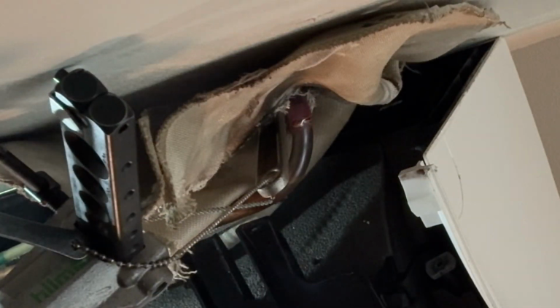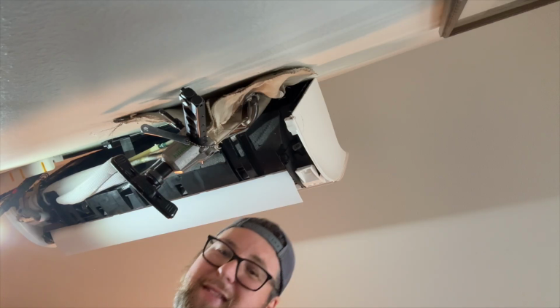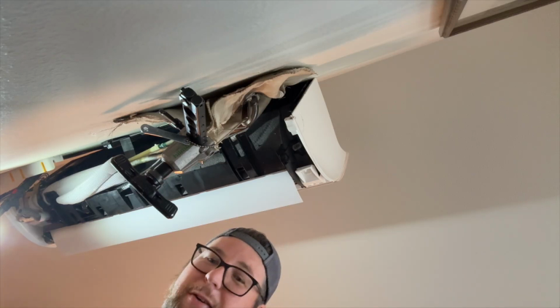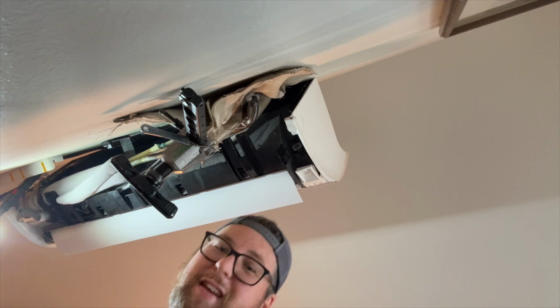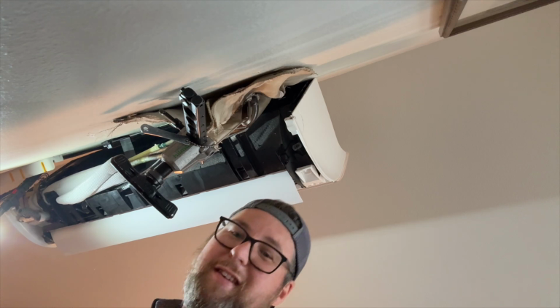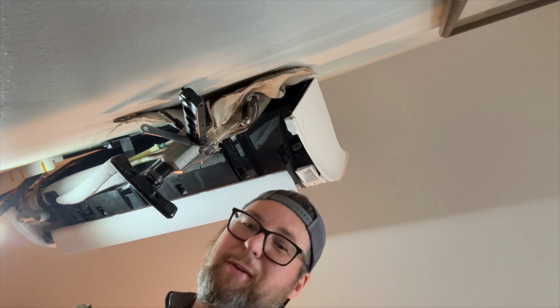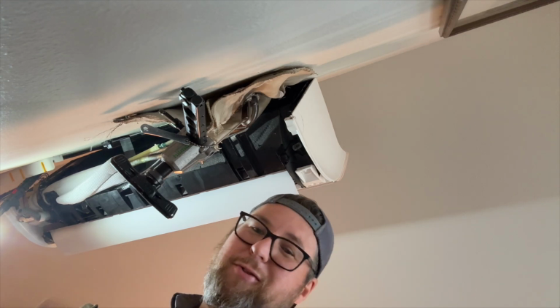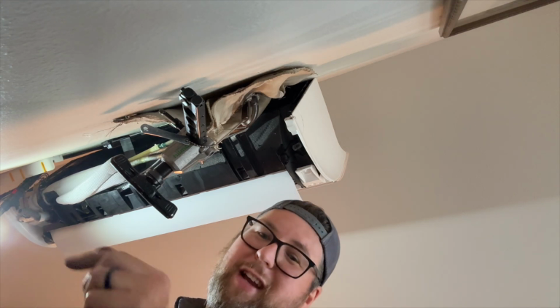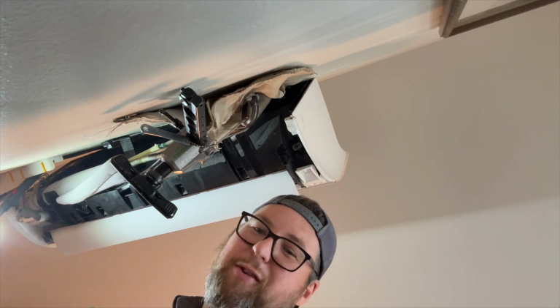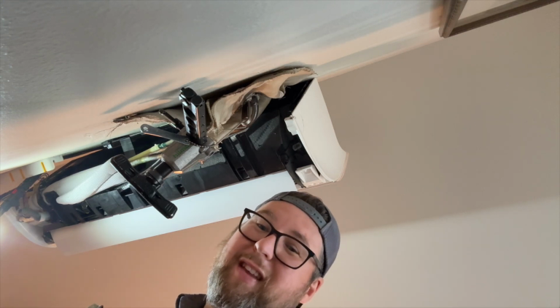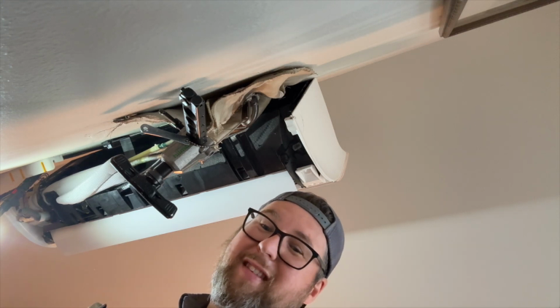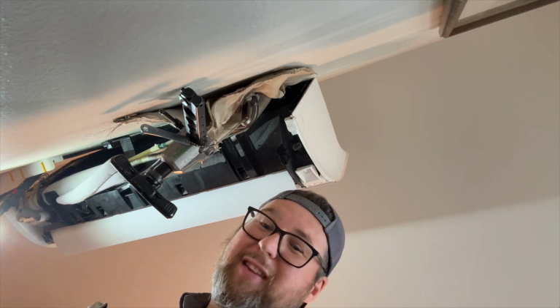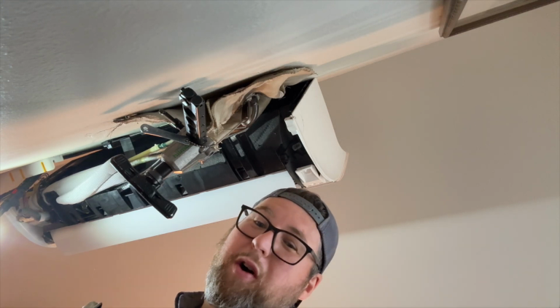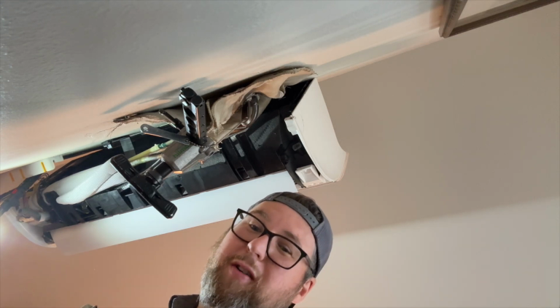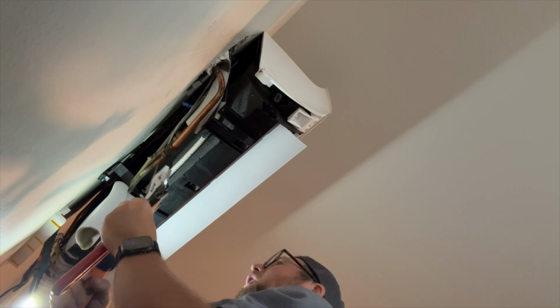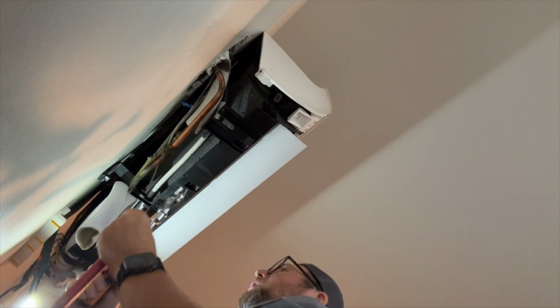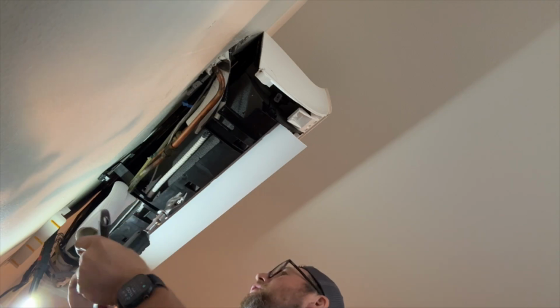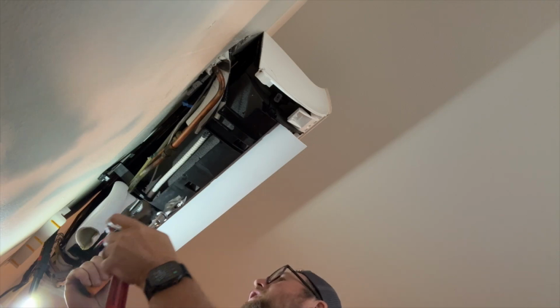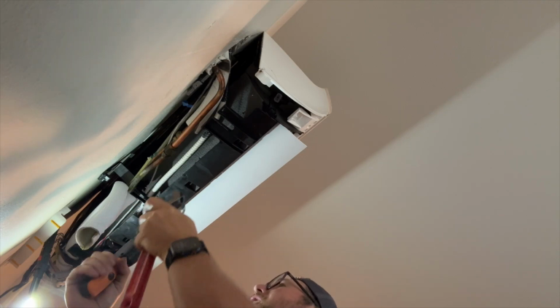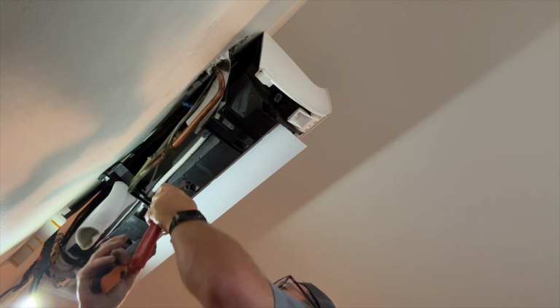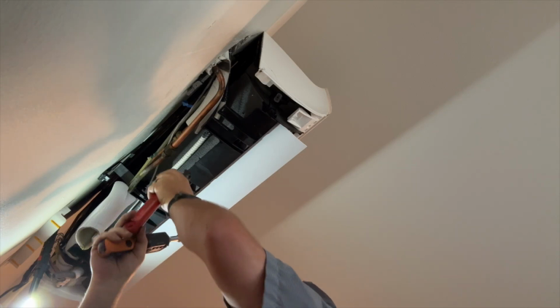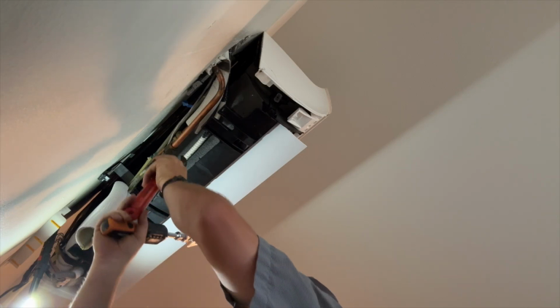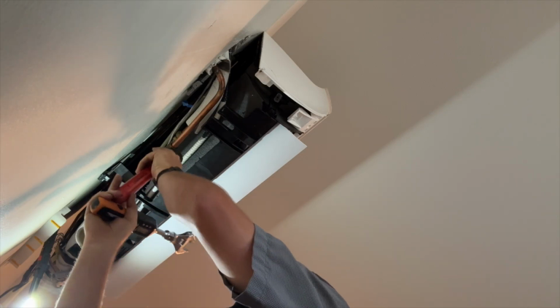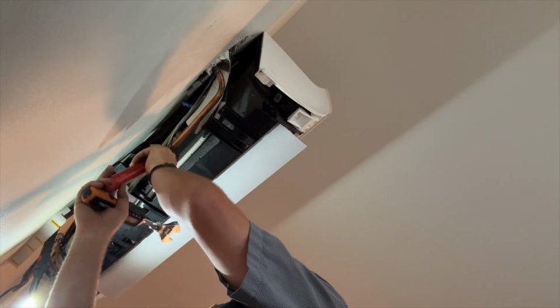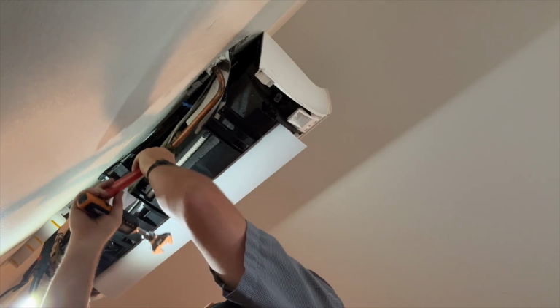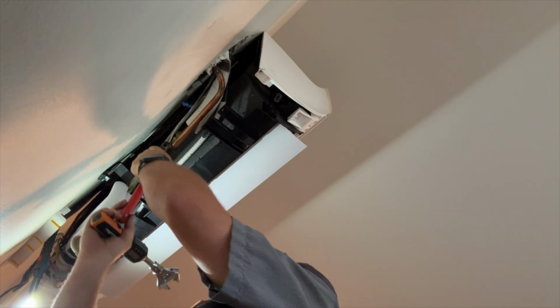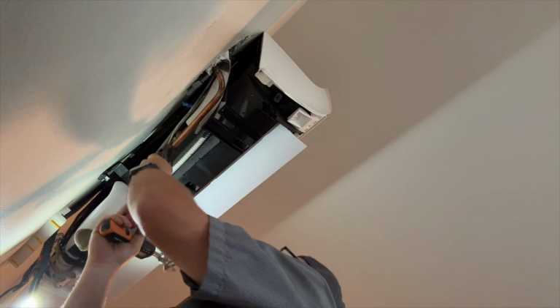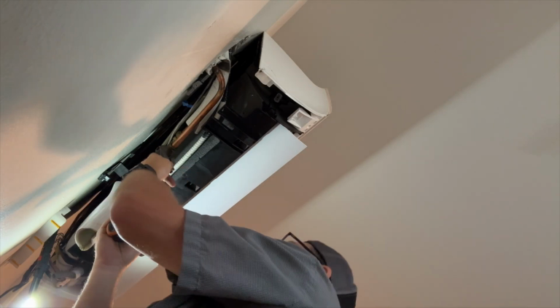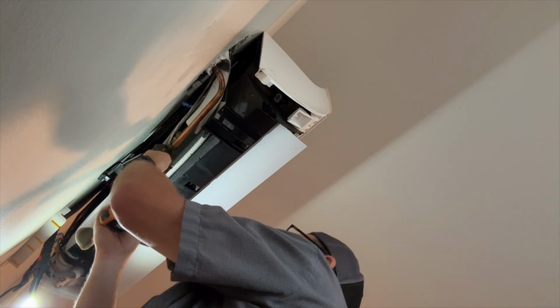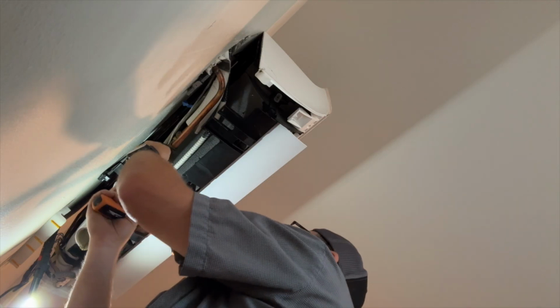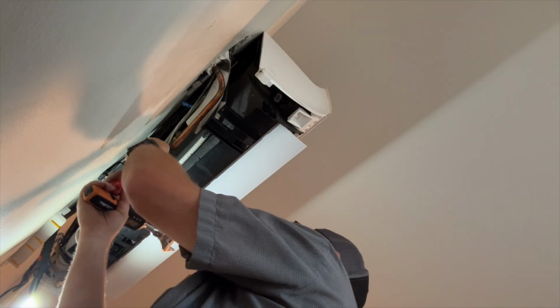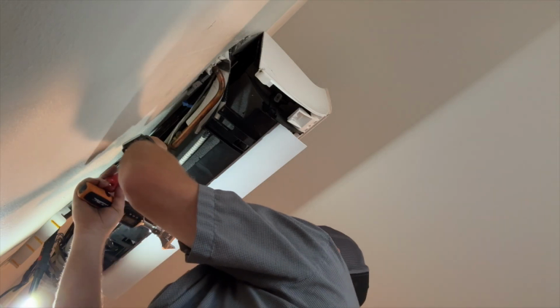That was the easiest one — usually I've got to do that inside the wall. We're doing 55 foot-pounds for this five-eighths line here.